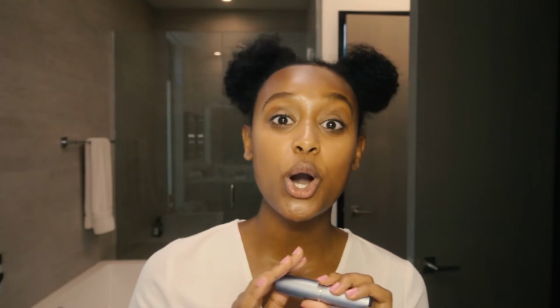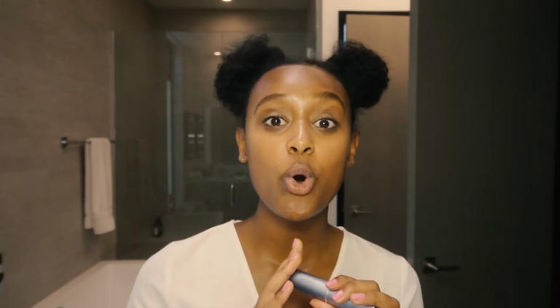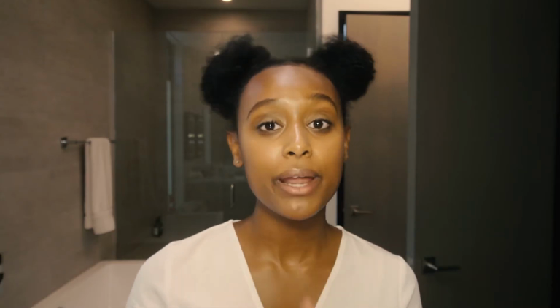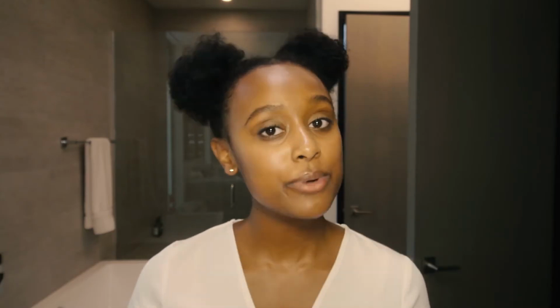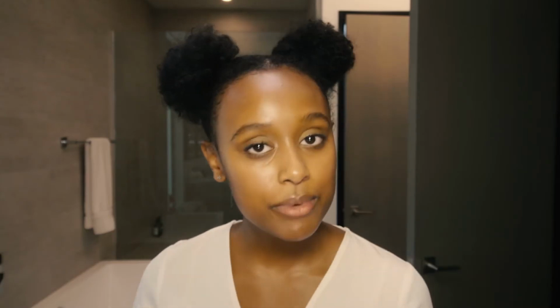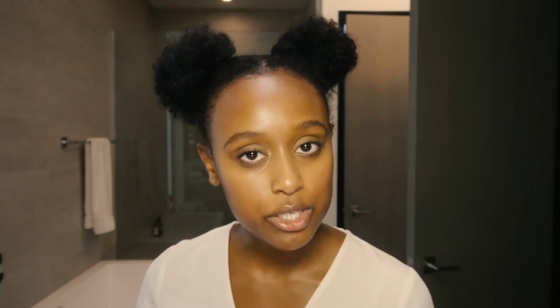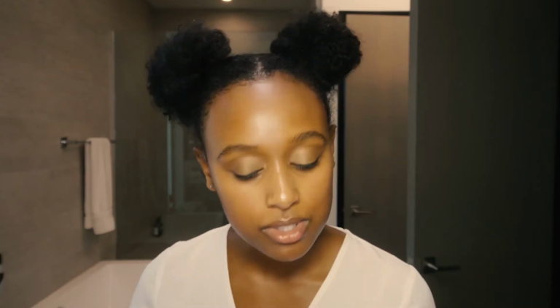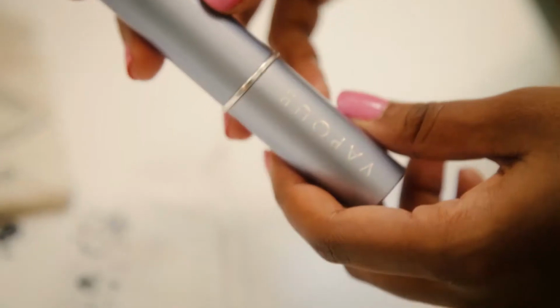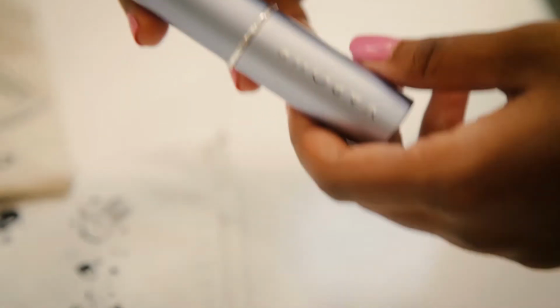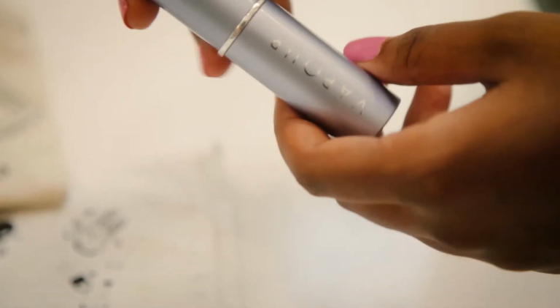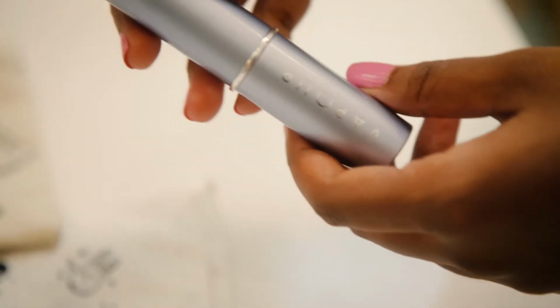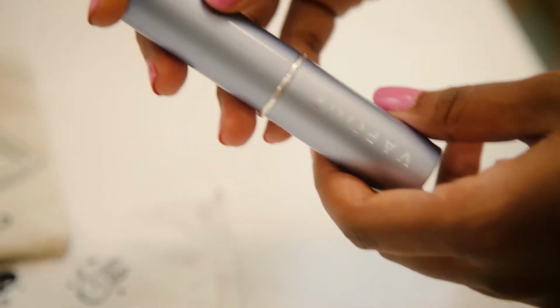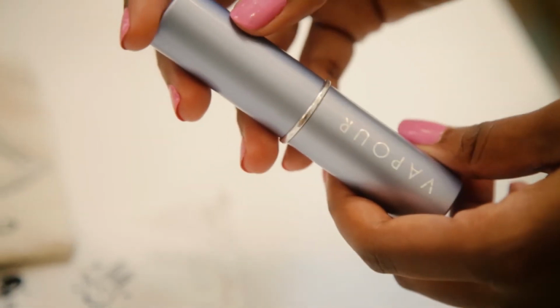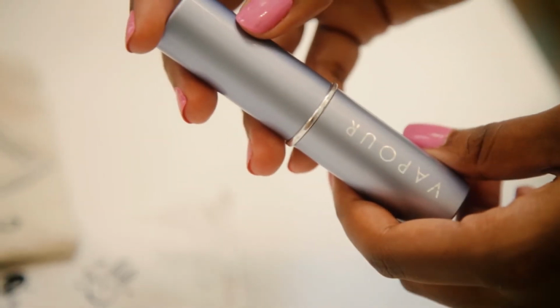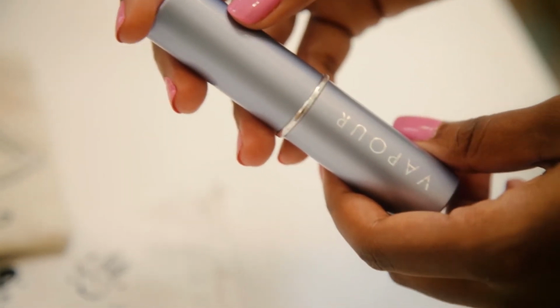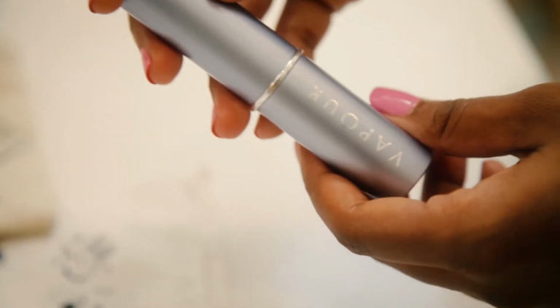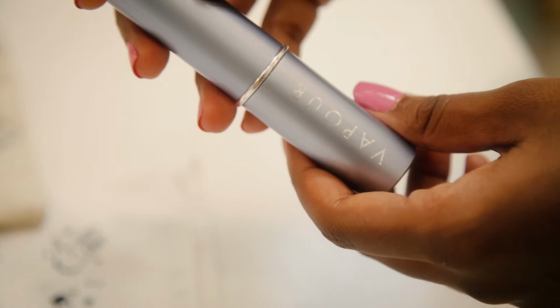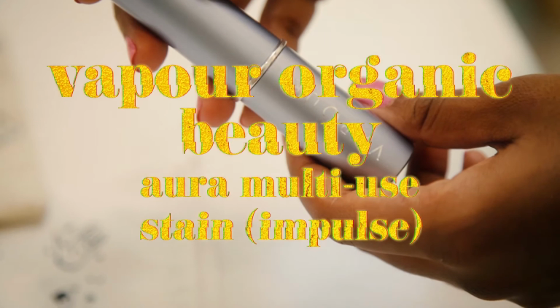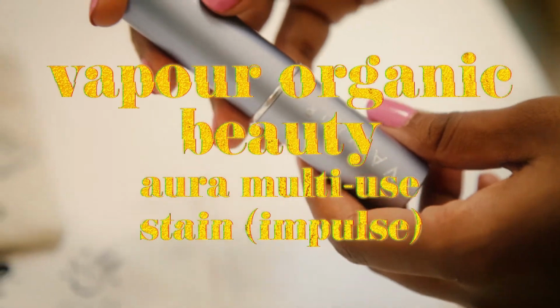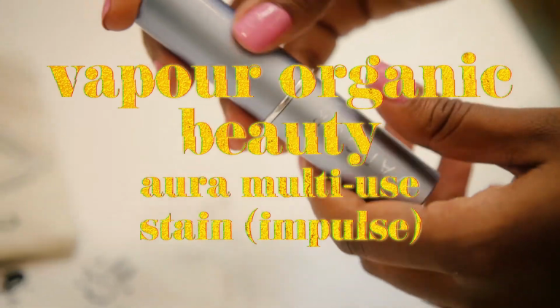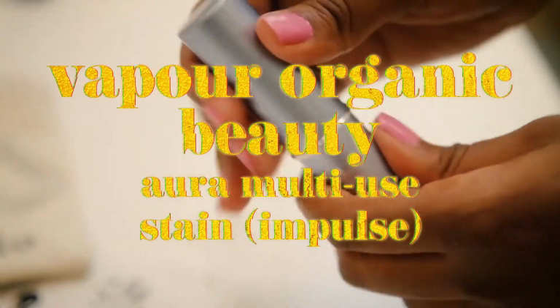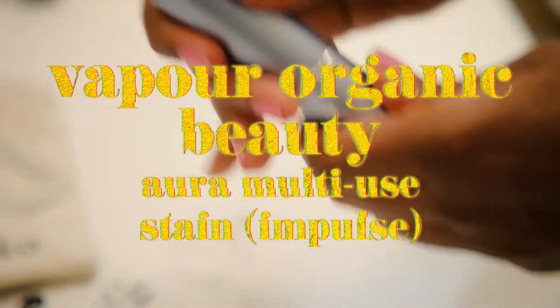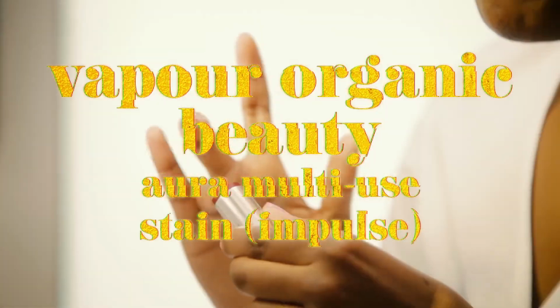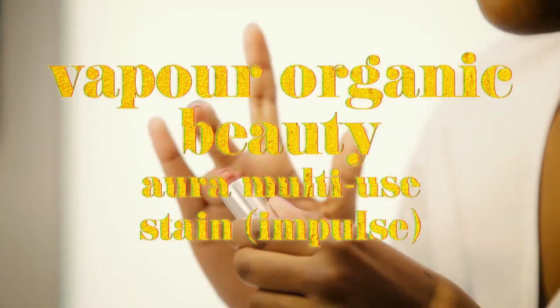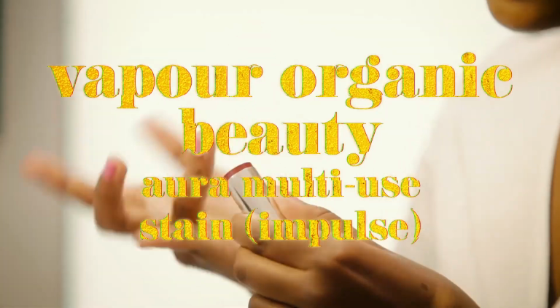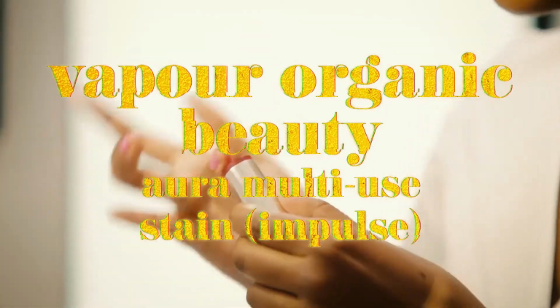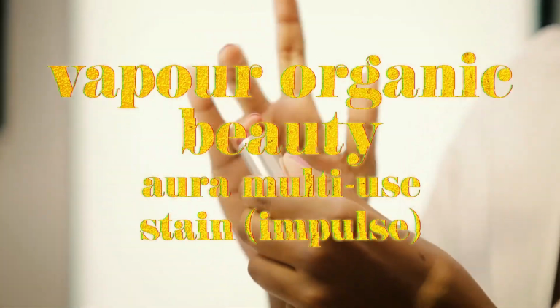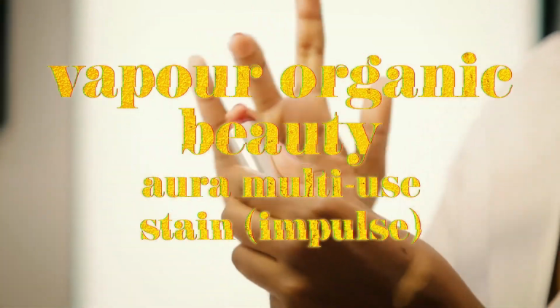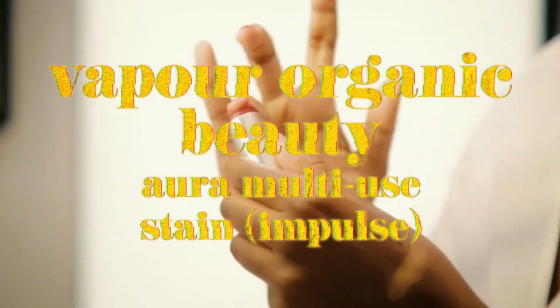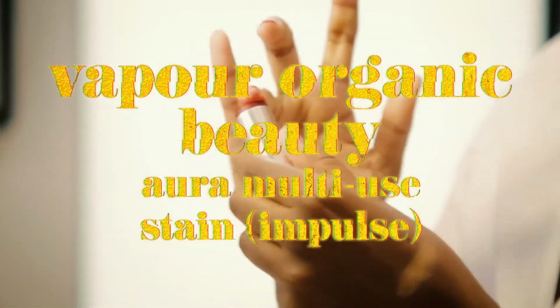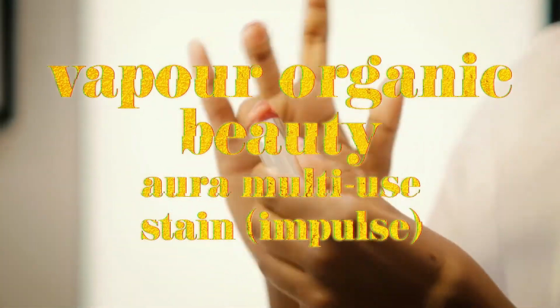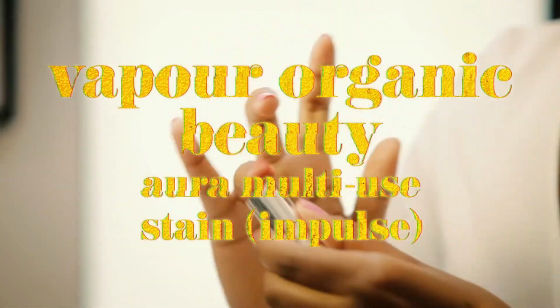My next product is for blush. I'm using this Vapor multi-use stick in Impulse.